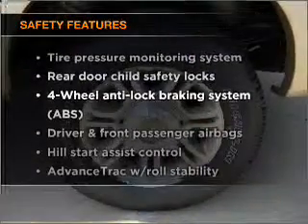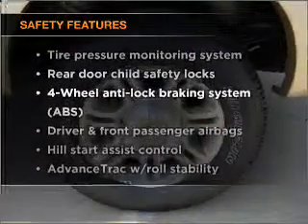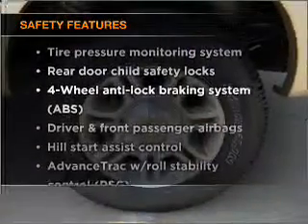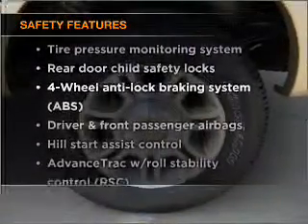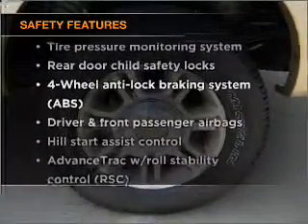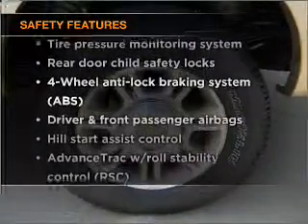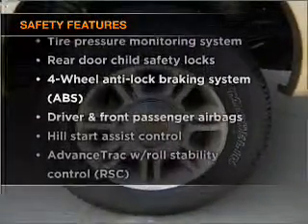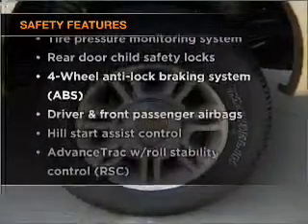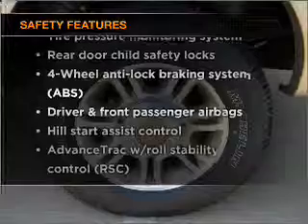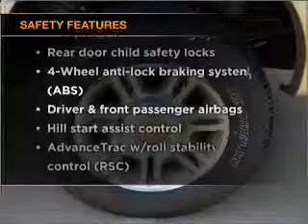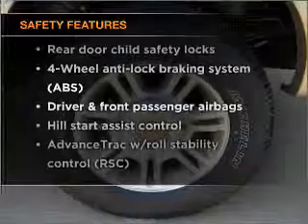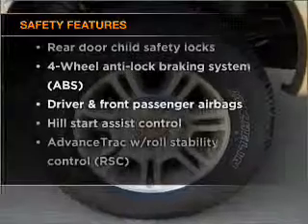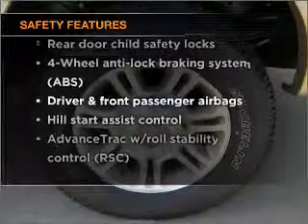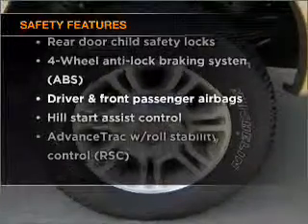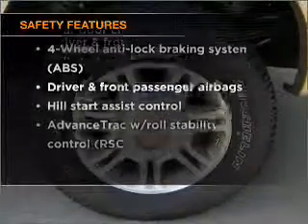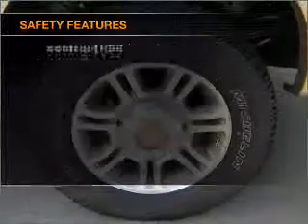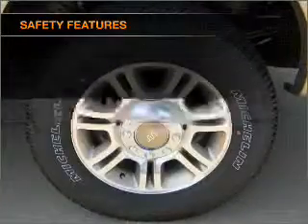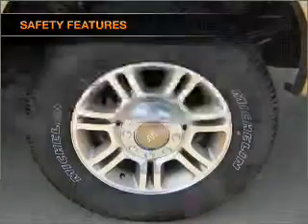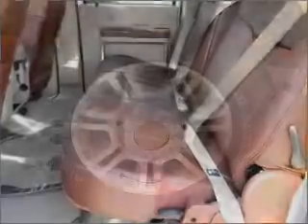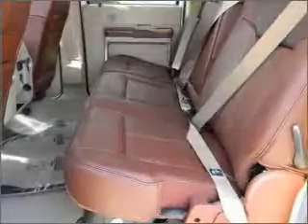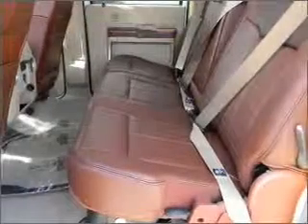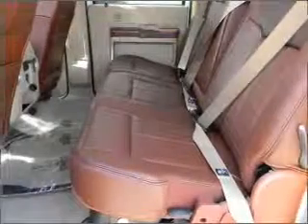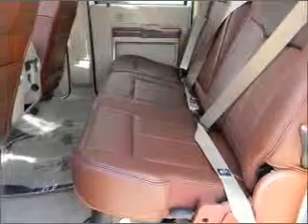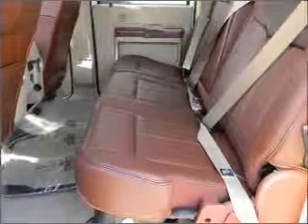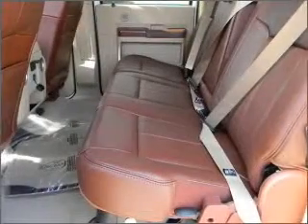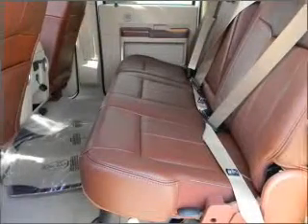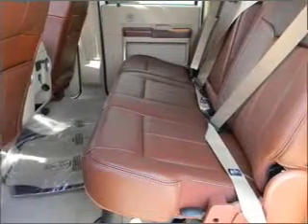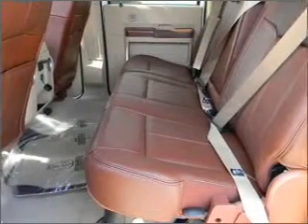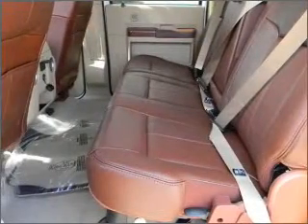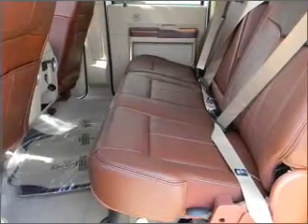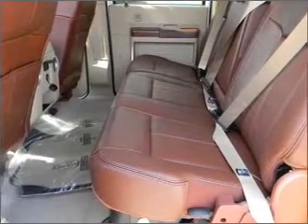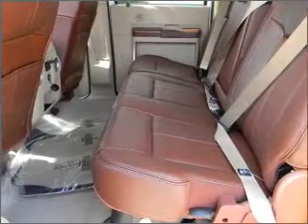If safety is a high priority, rest assured knowing that these top safety components are included: passenger airbag and stability control.